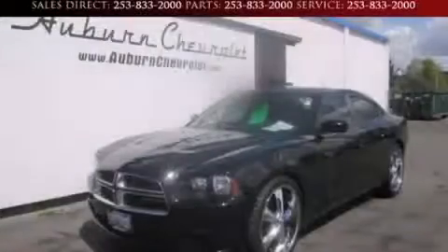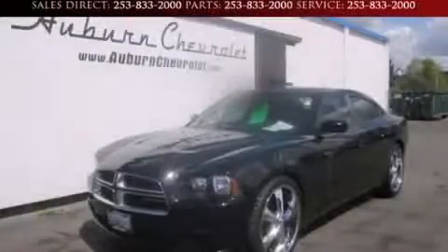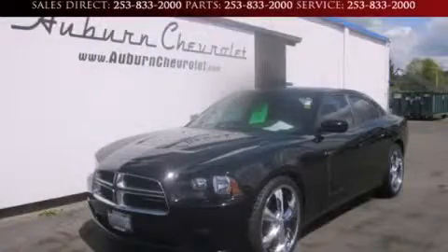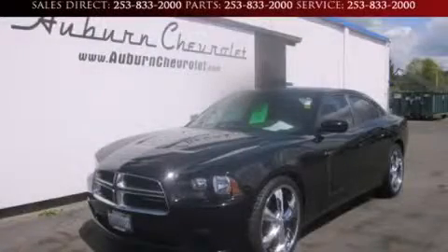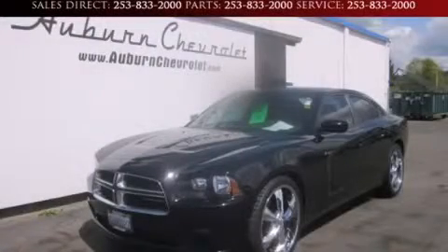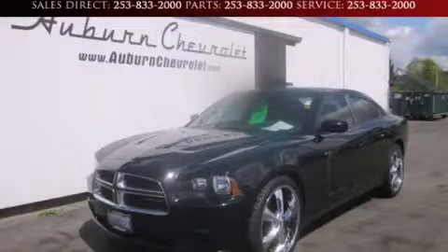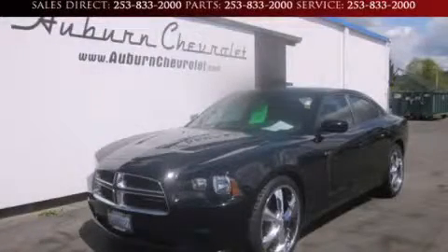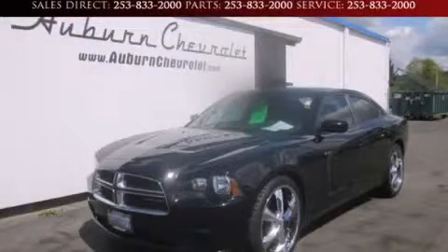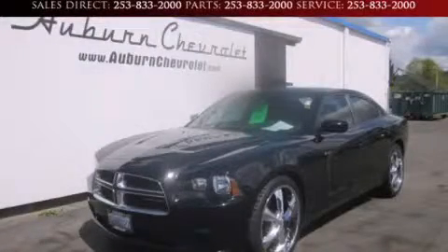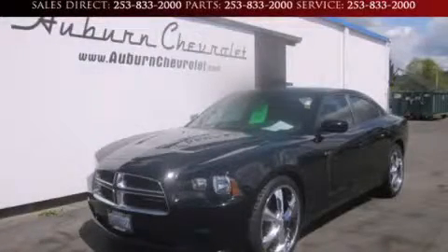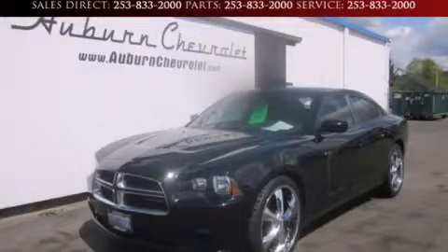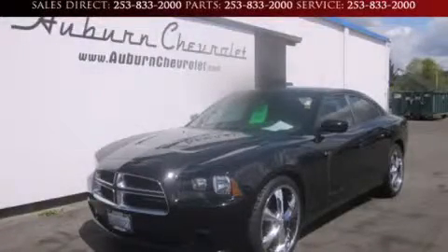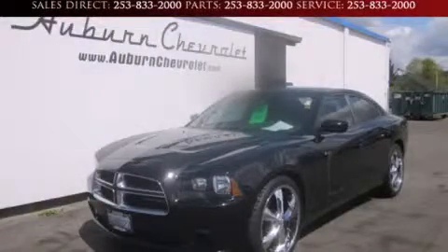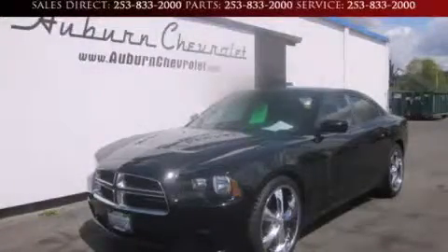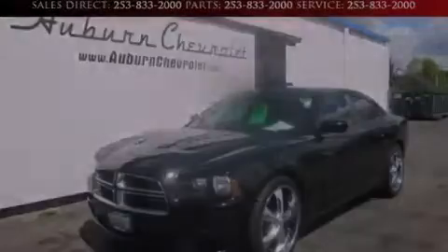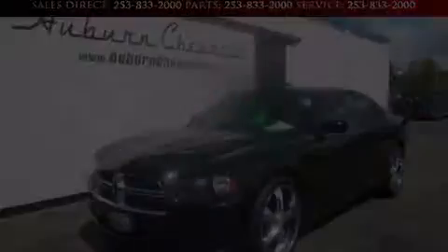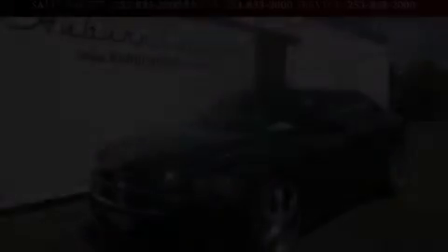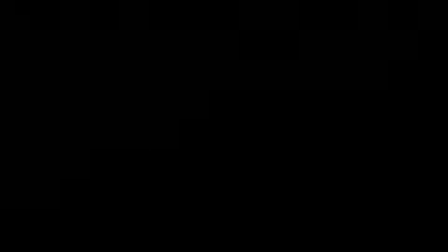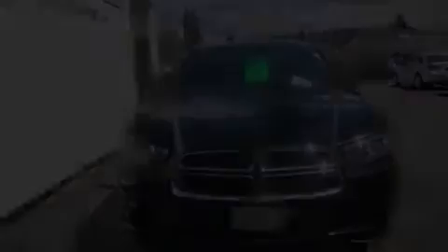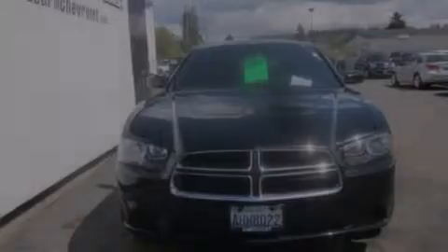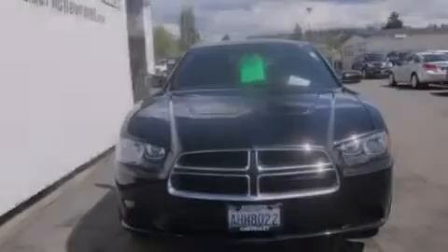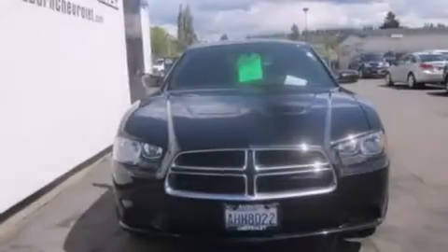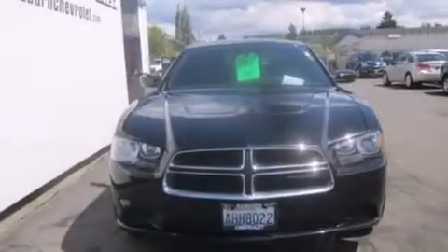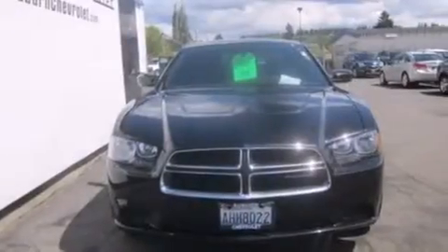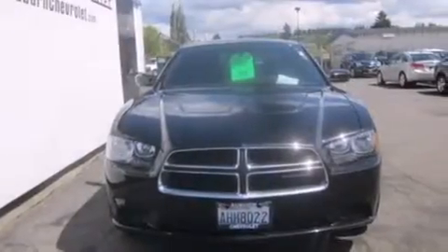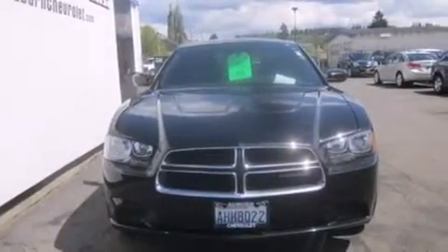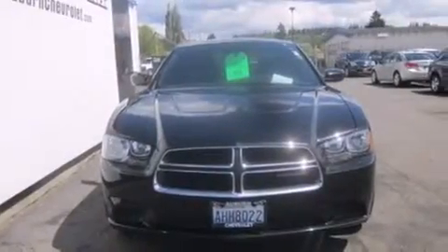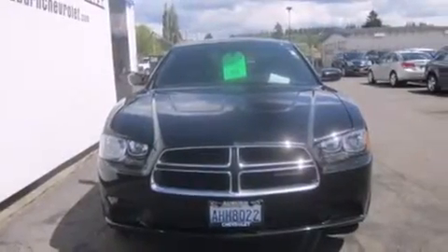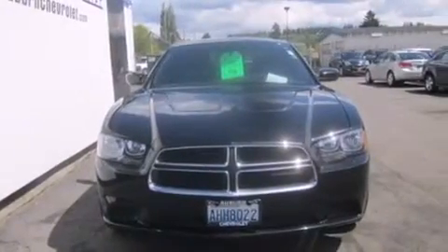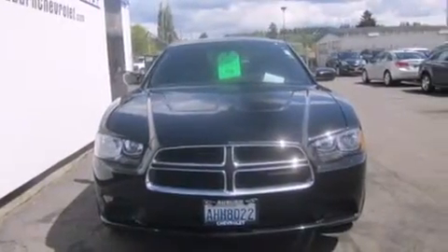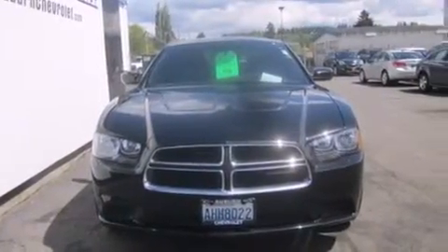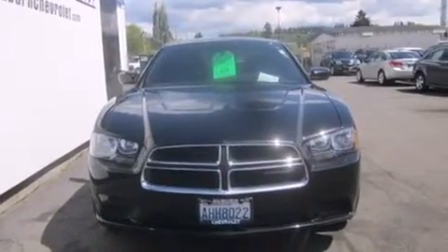This is a 2012 Dodge Charger. It has a 3.6-liter six-cylinder engine and an automatic transmission.